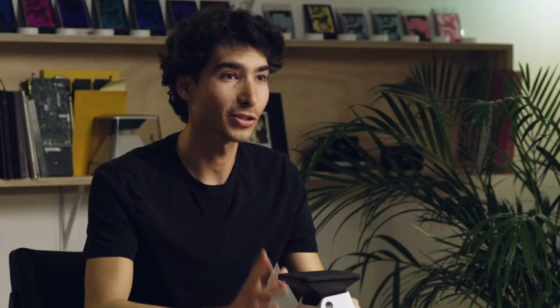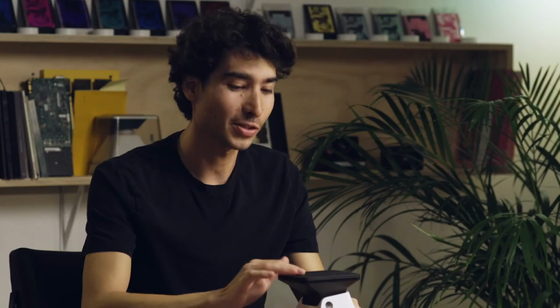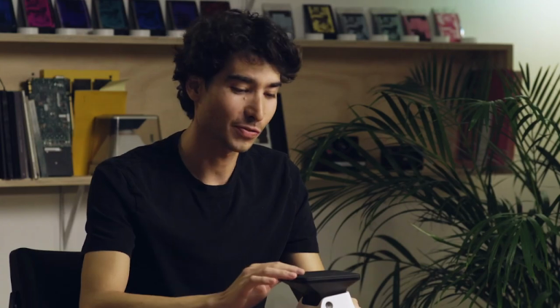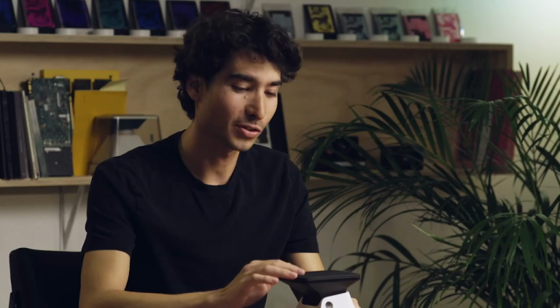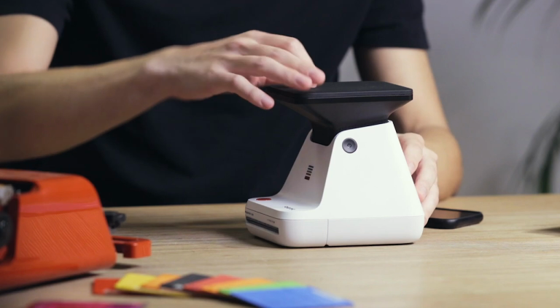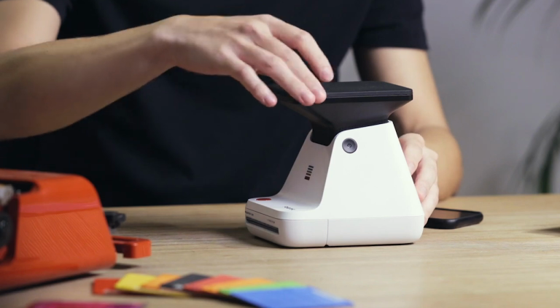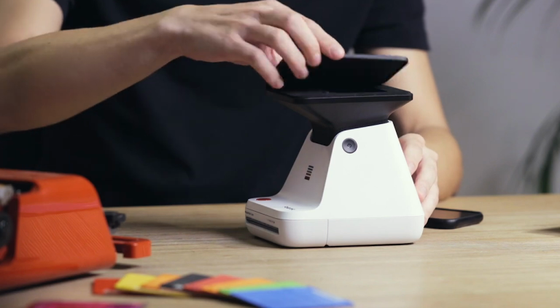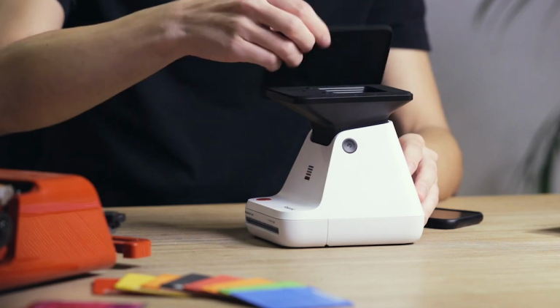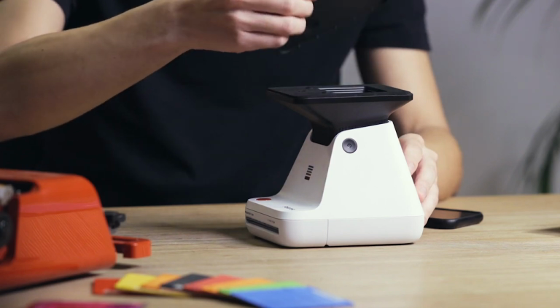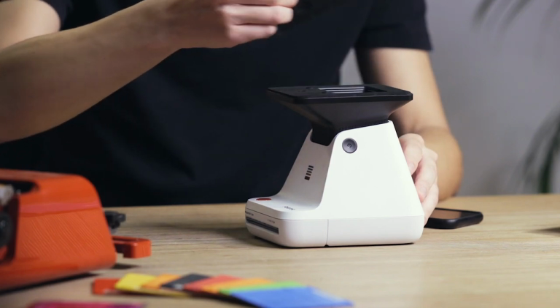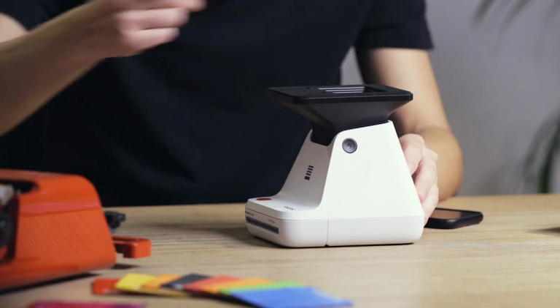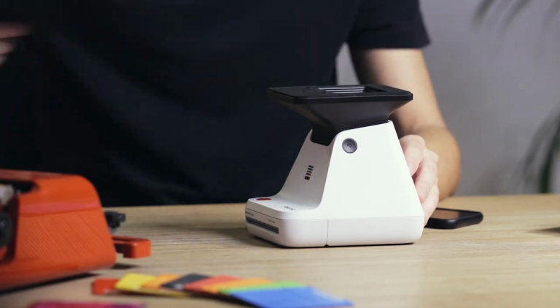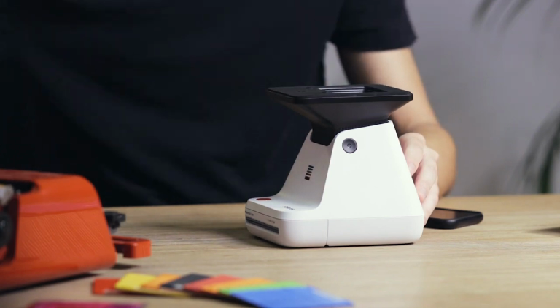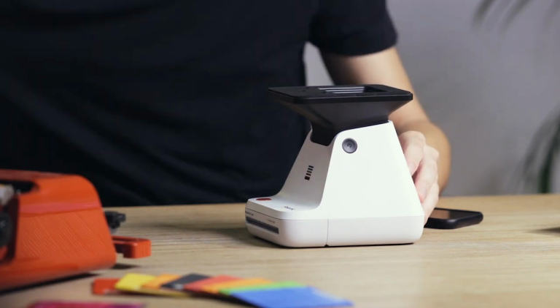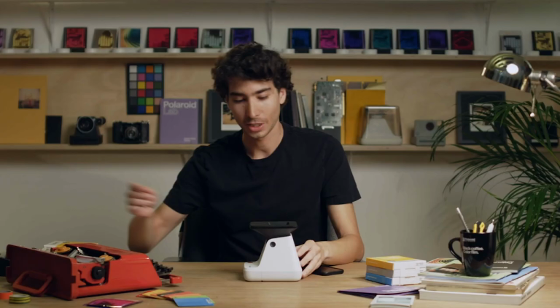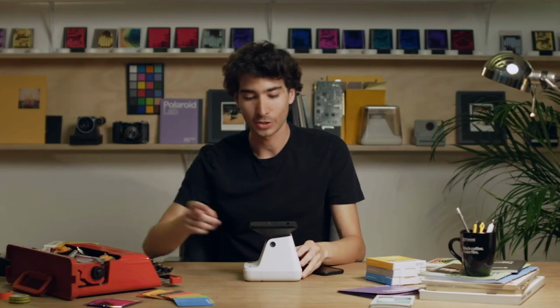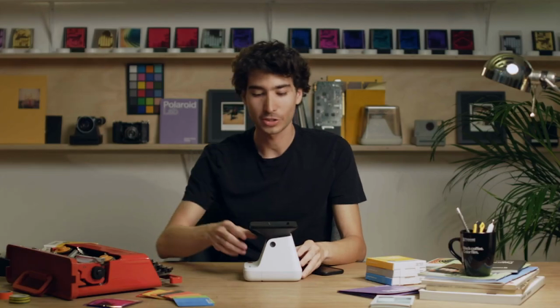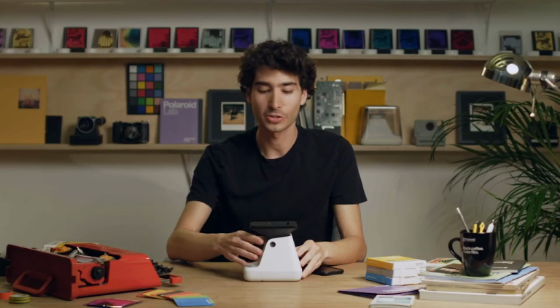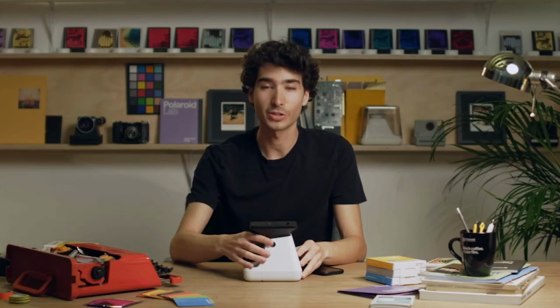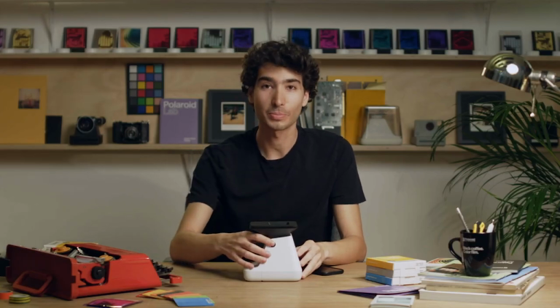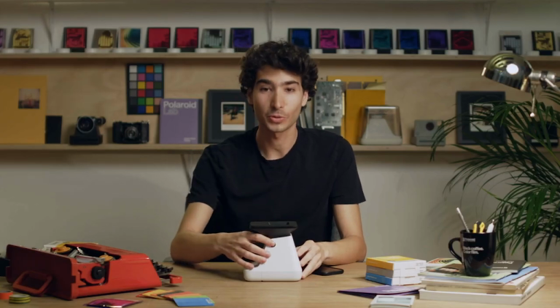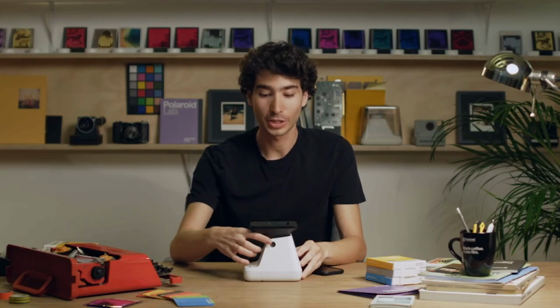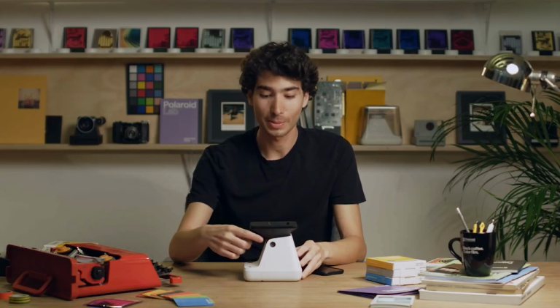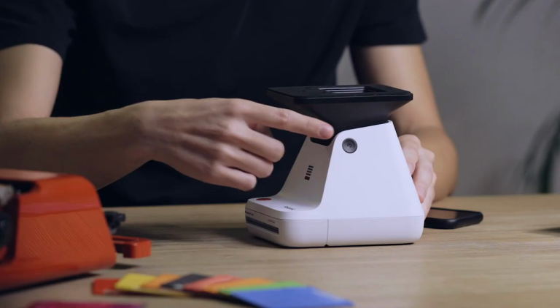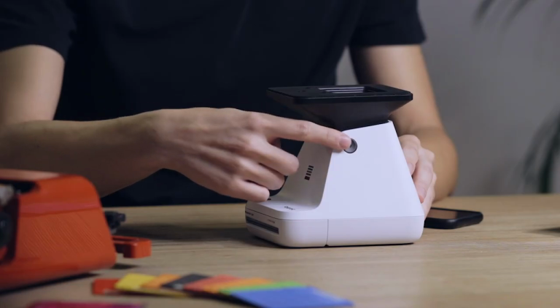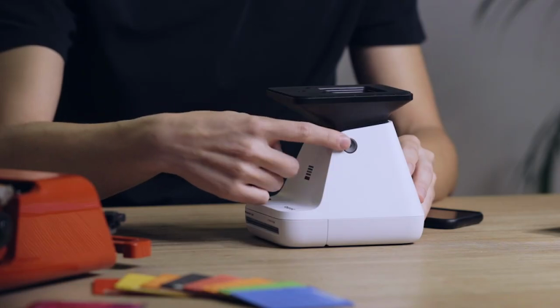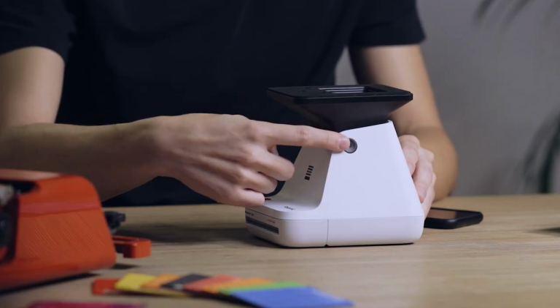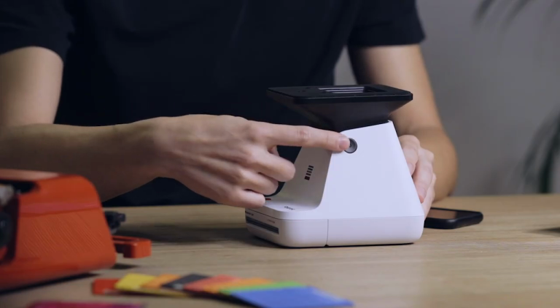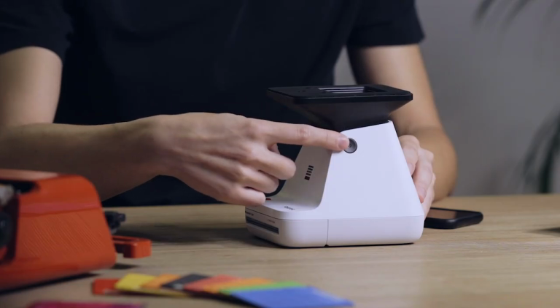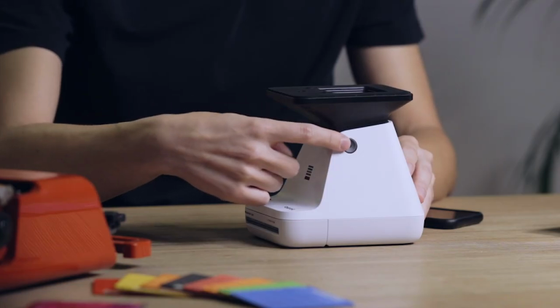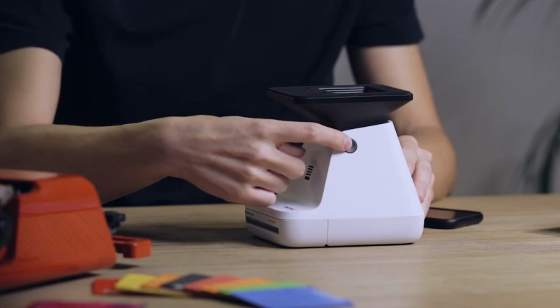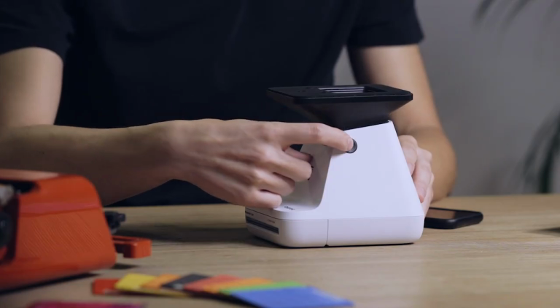First things first, we're going to take the cover off and we're going to turn the Polaroid Lab on with this black button right here.